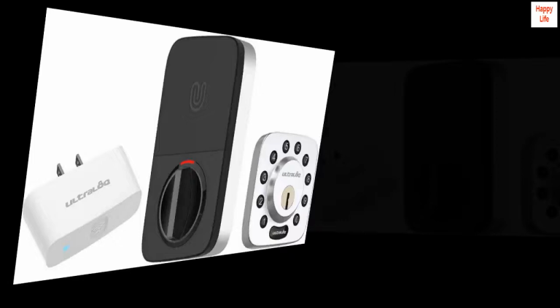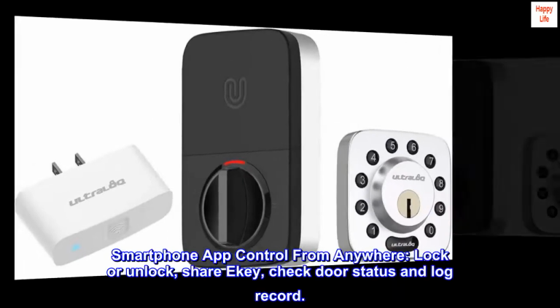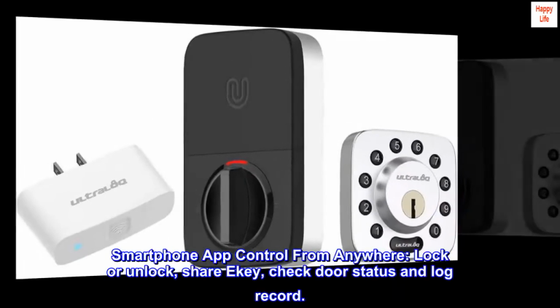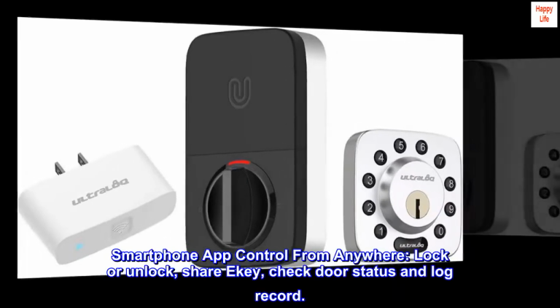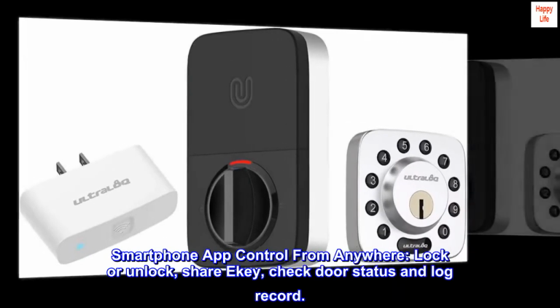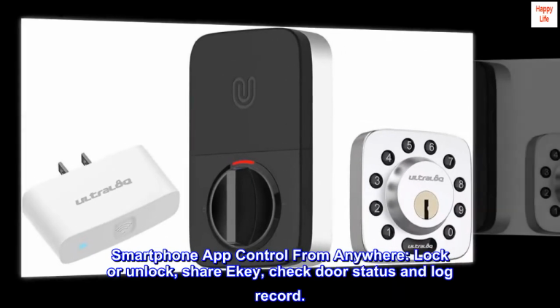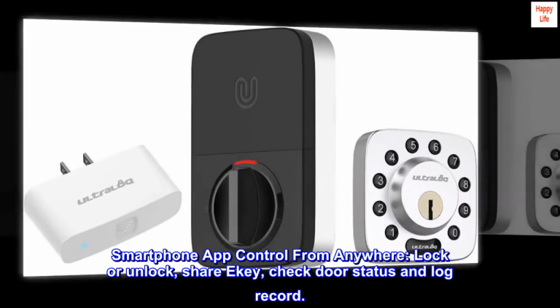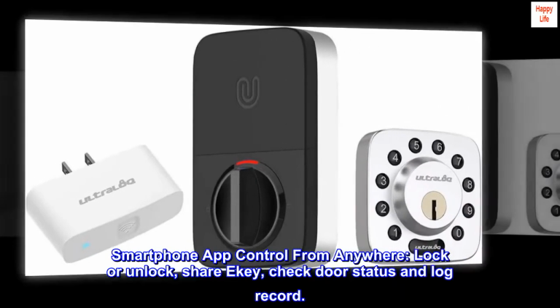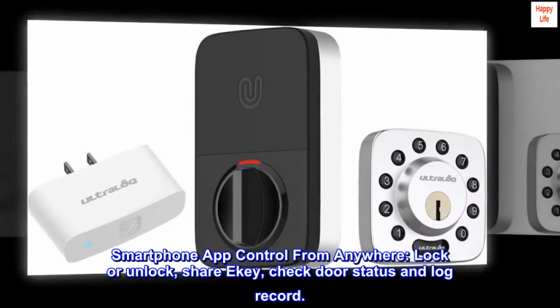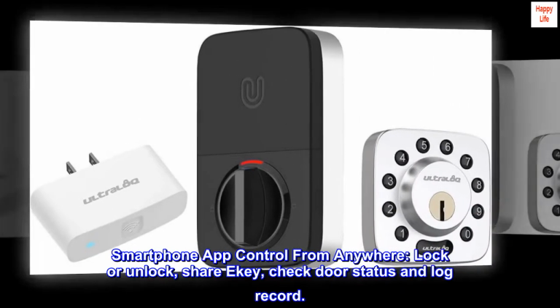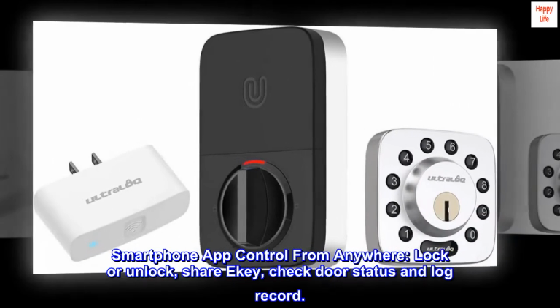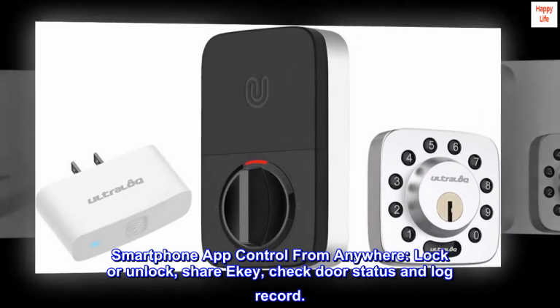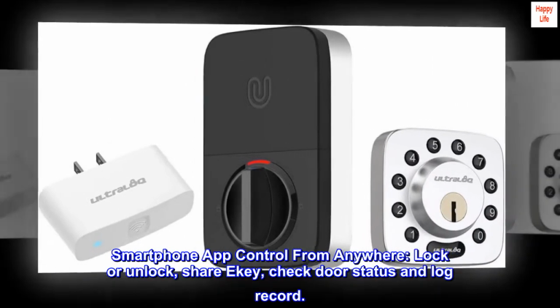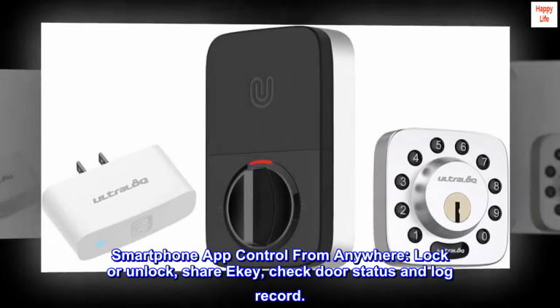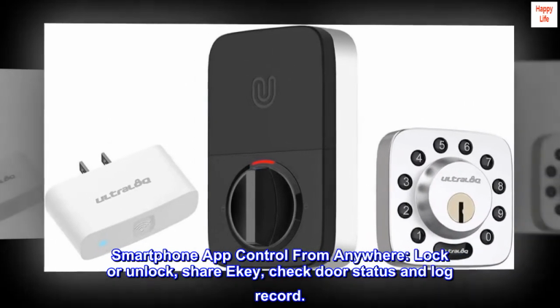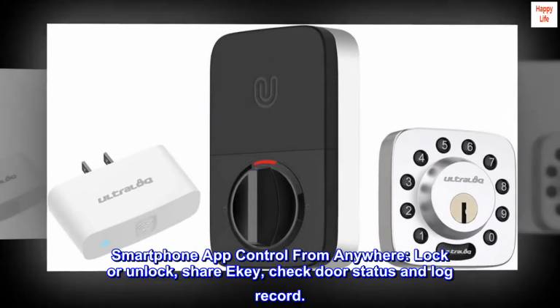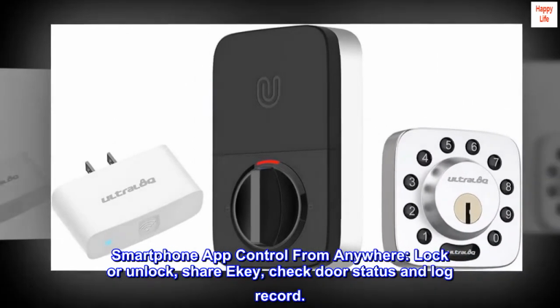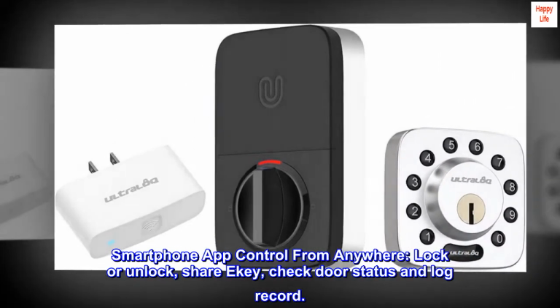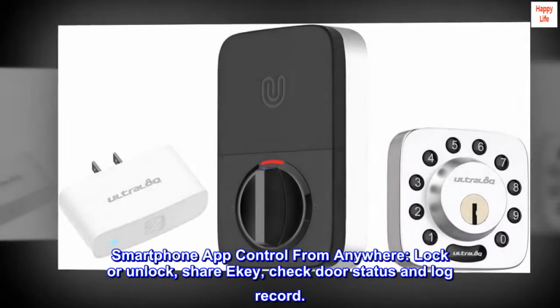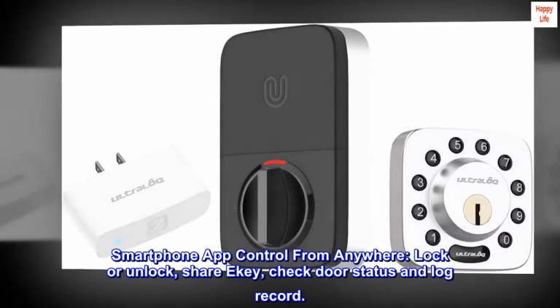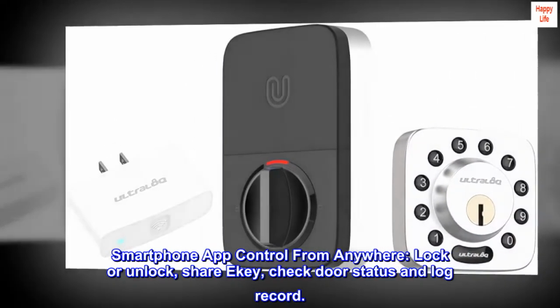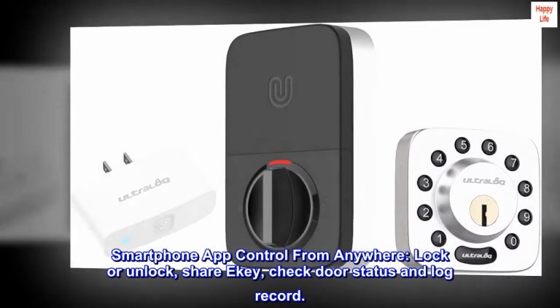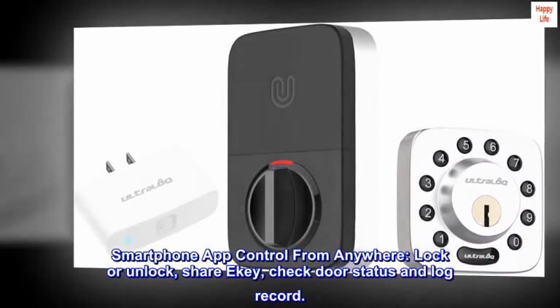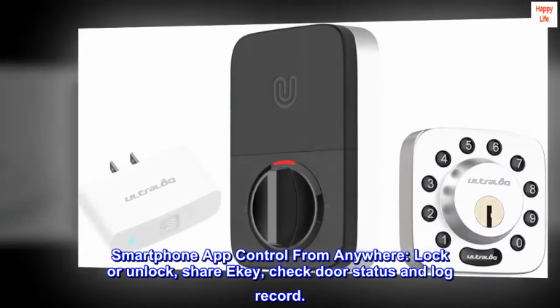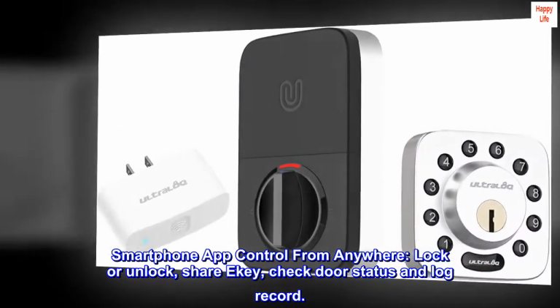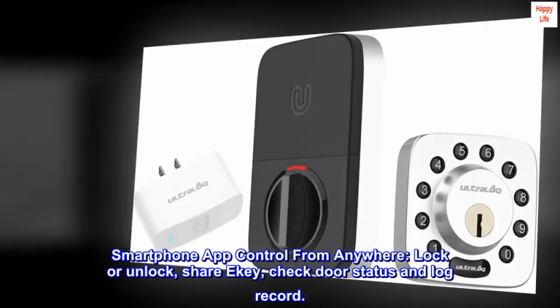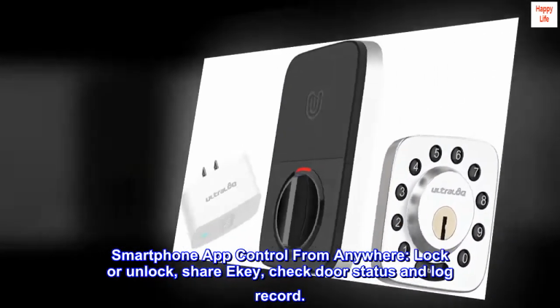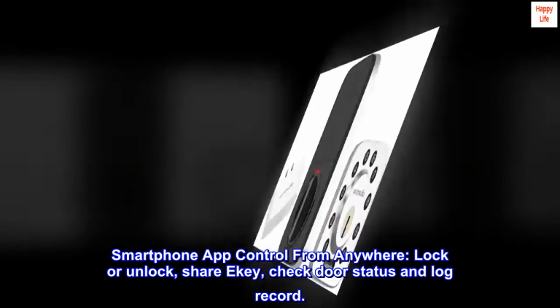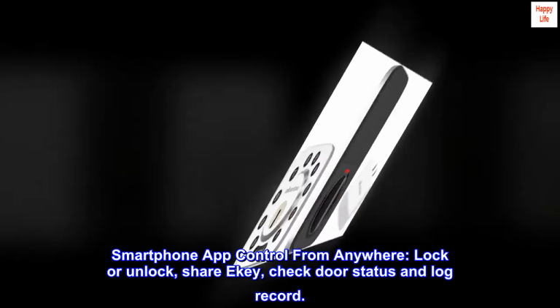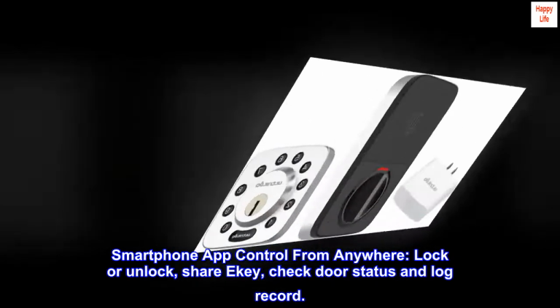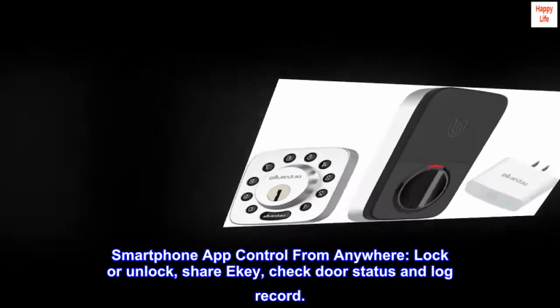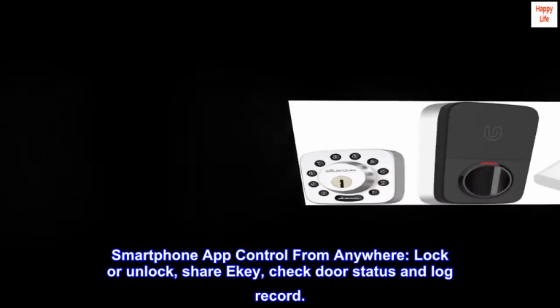Smartphone app control from anywhere. Lock or unlock. Share e-key. Check door status and log record.